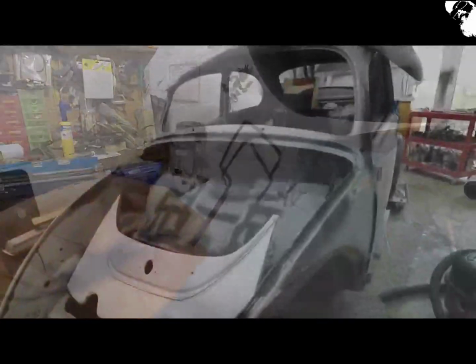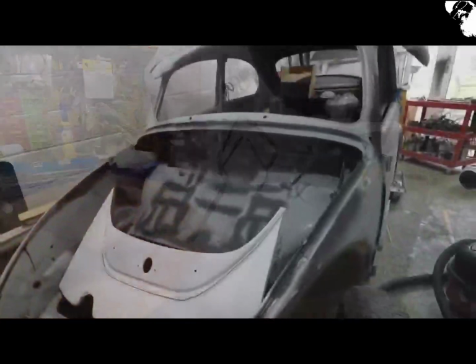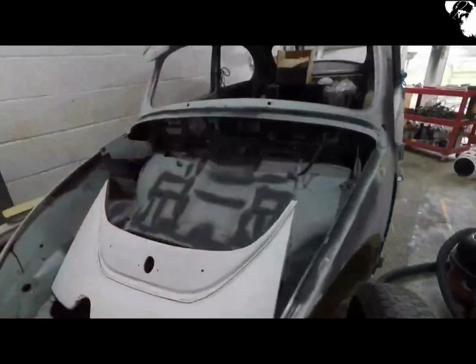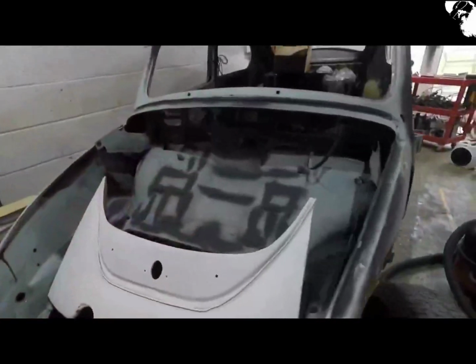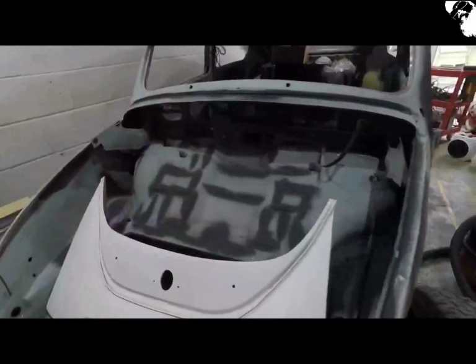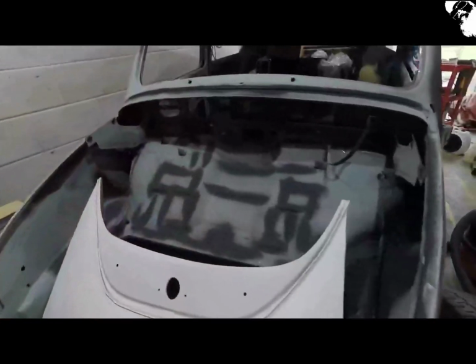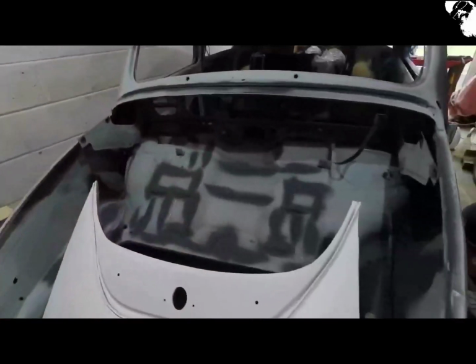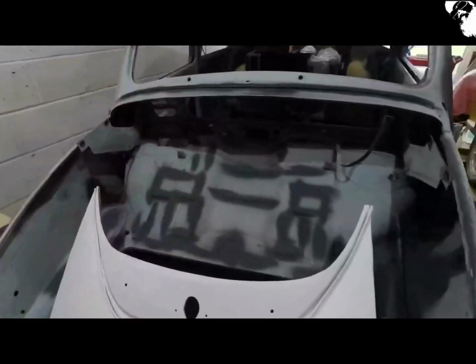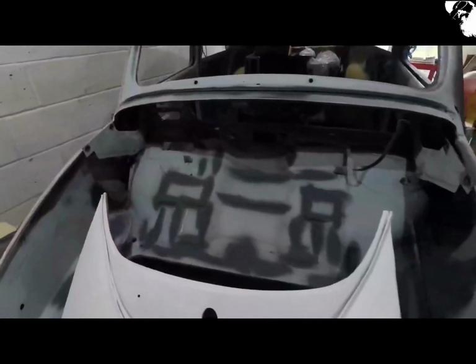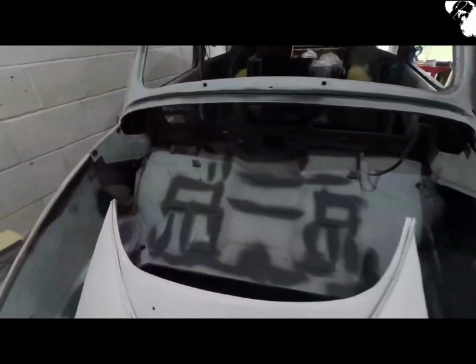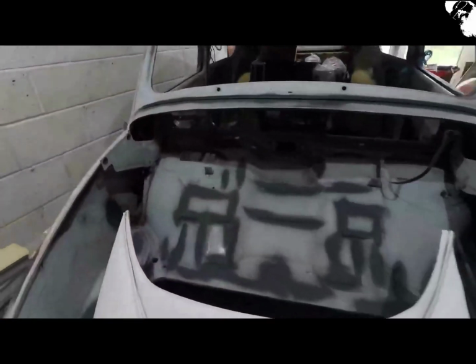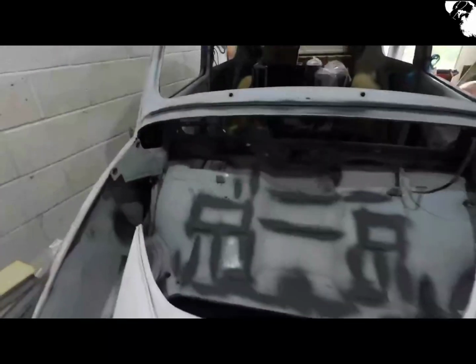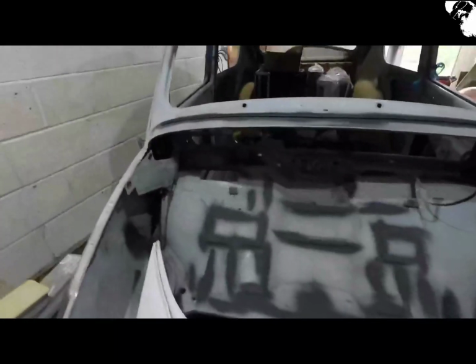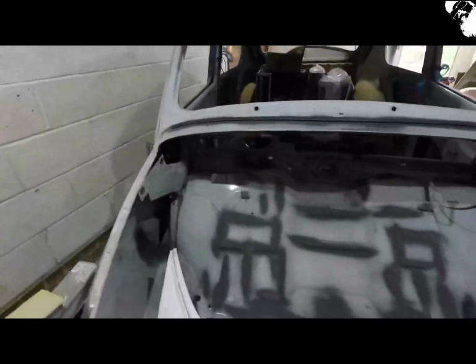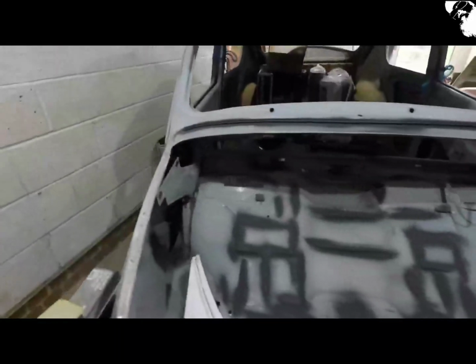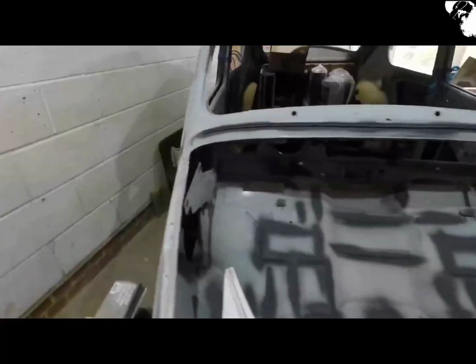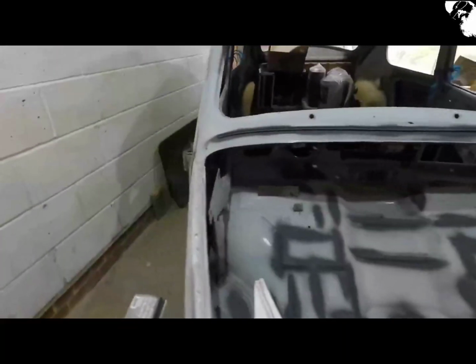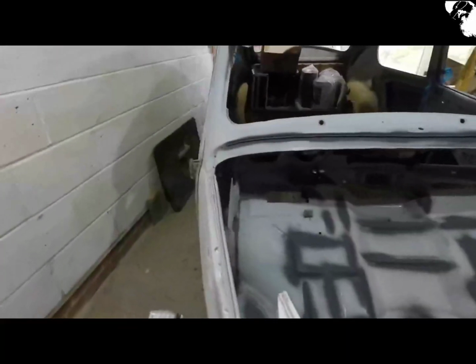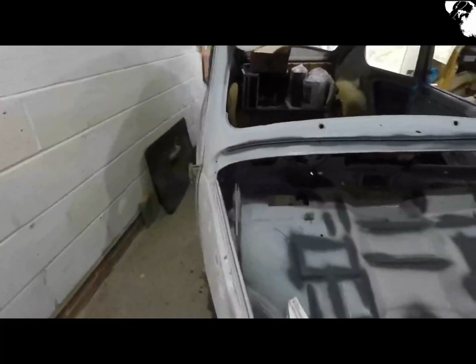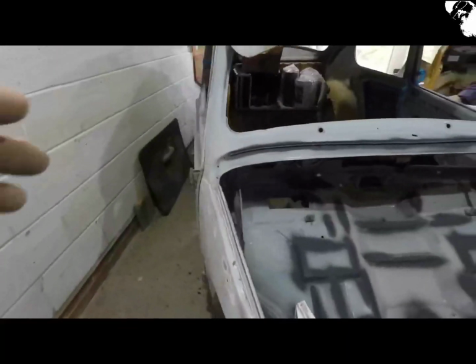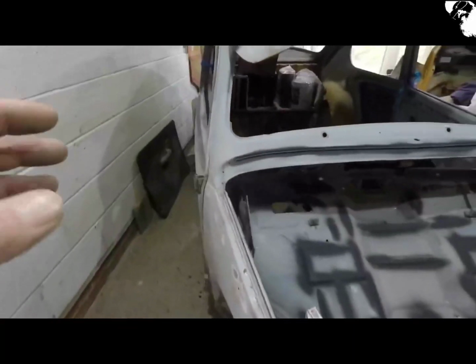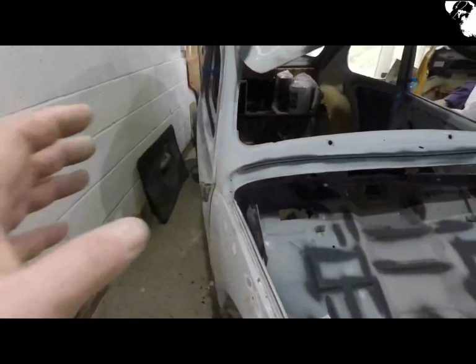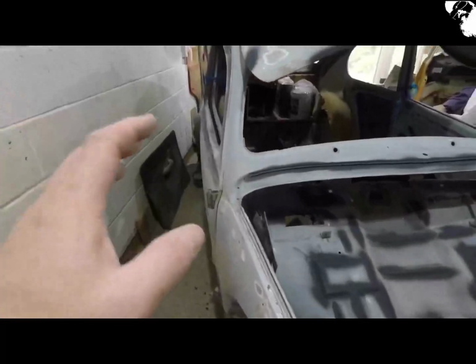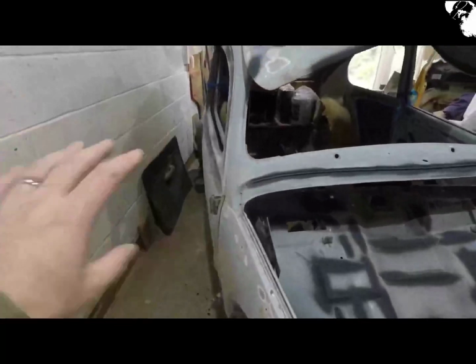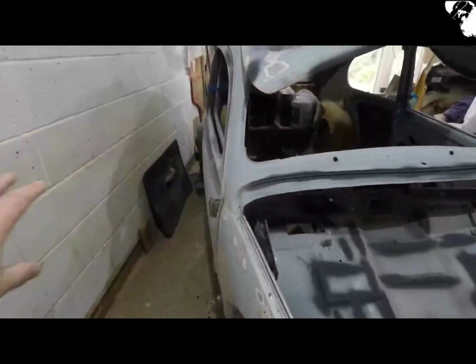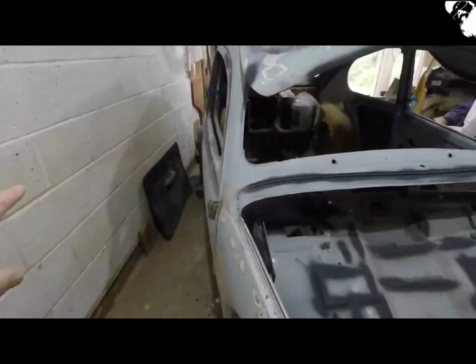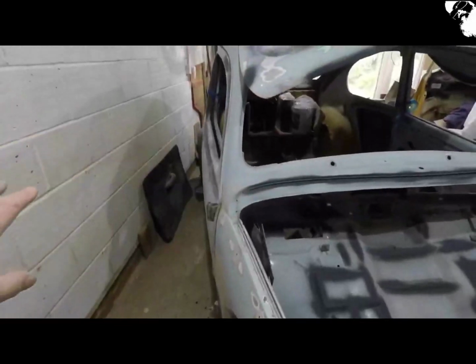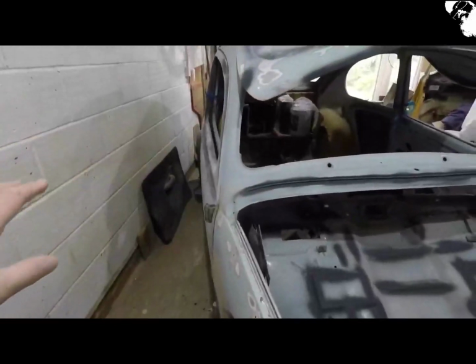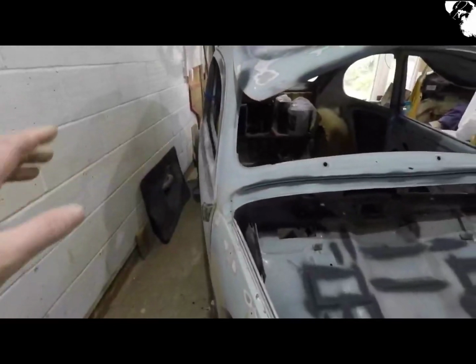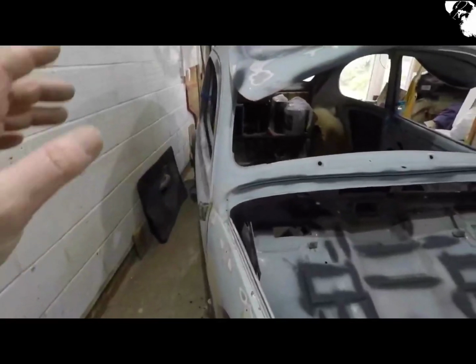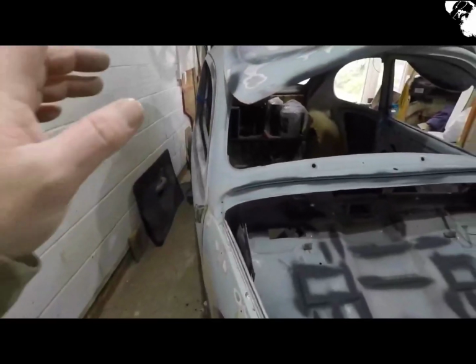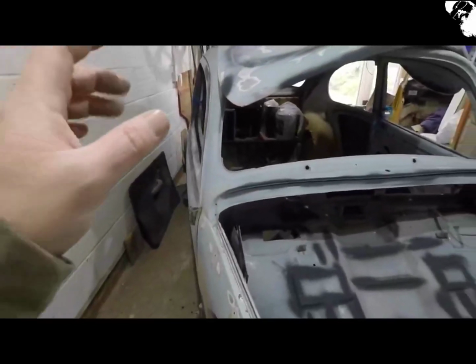Still filling and sanding away where required. I've got to let a skim go off now so I'm going to move the car back to the wall and make a start.